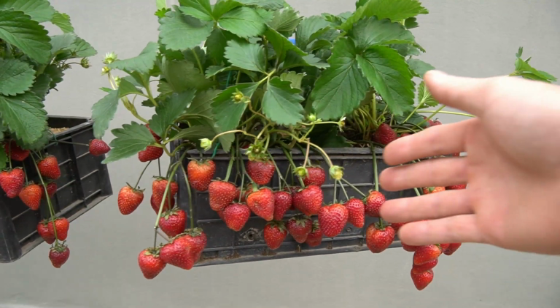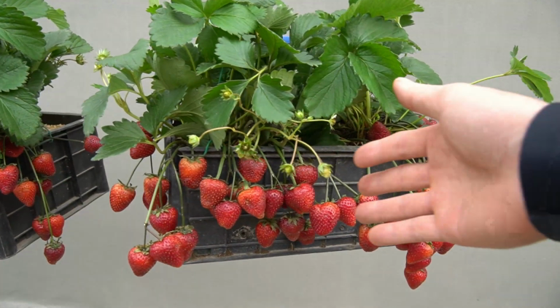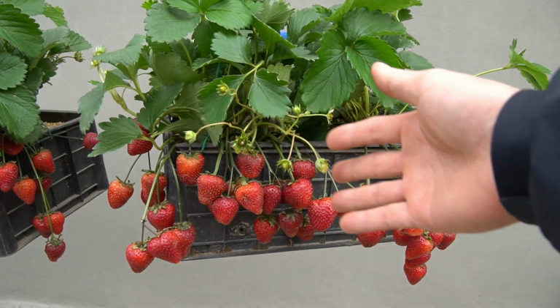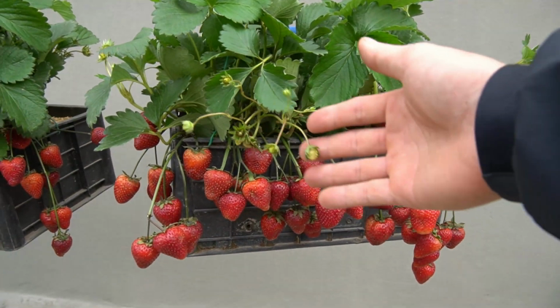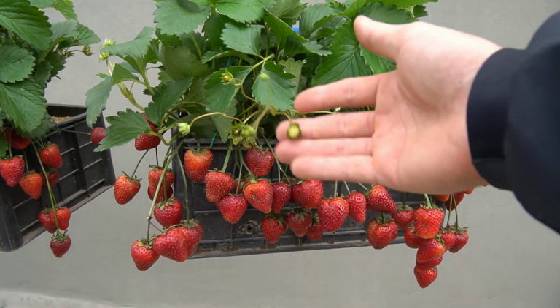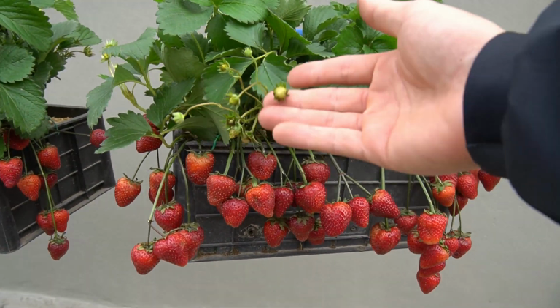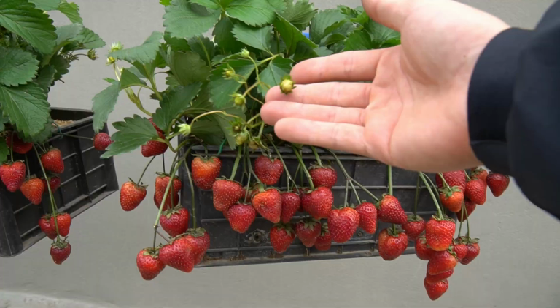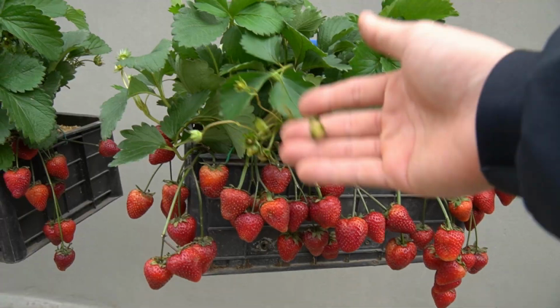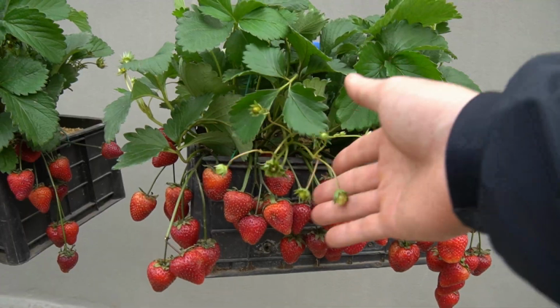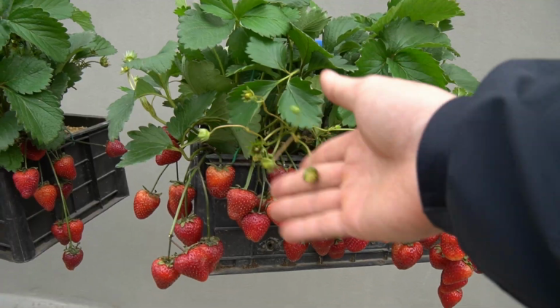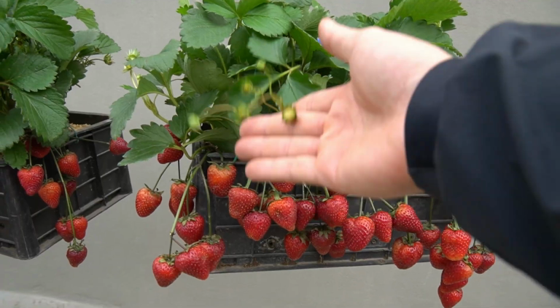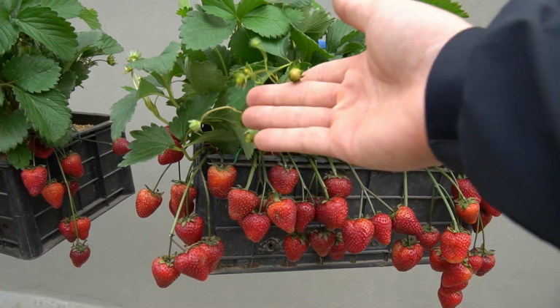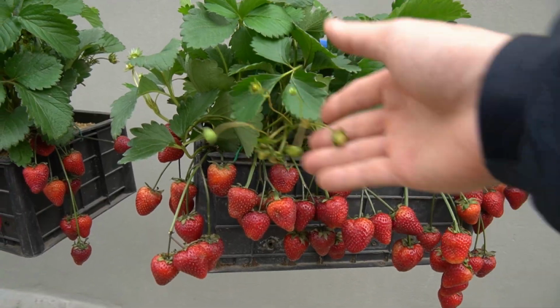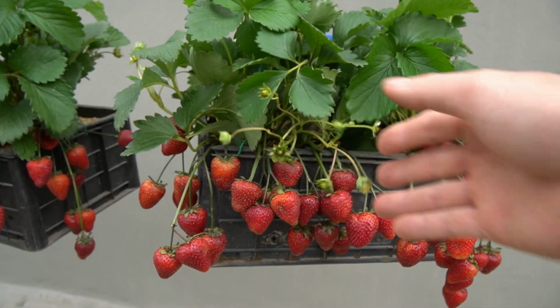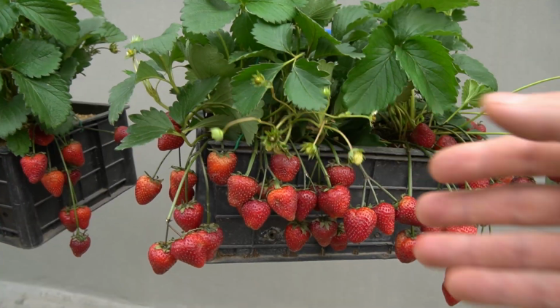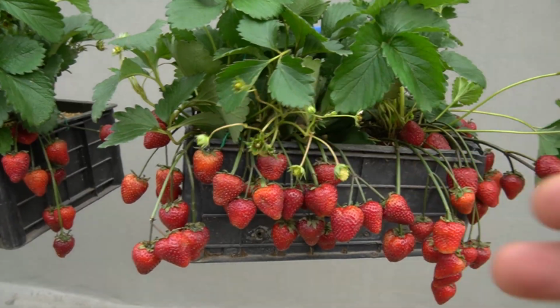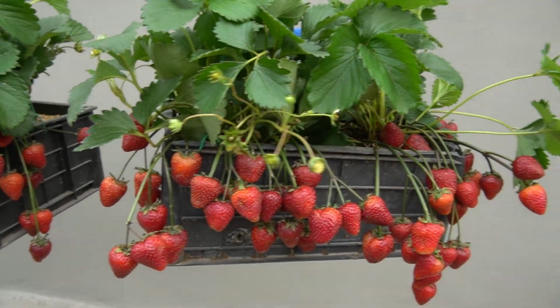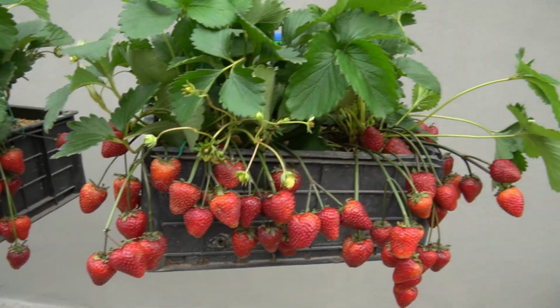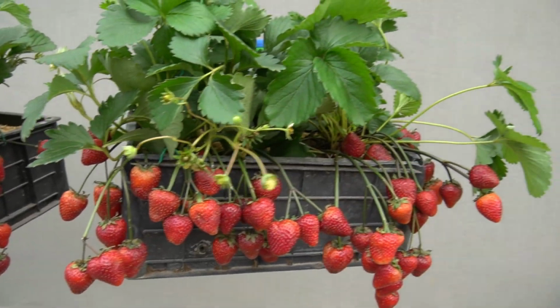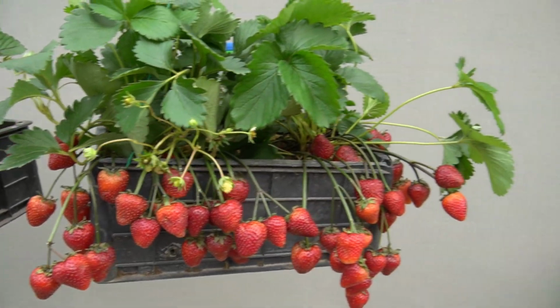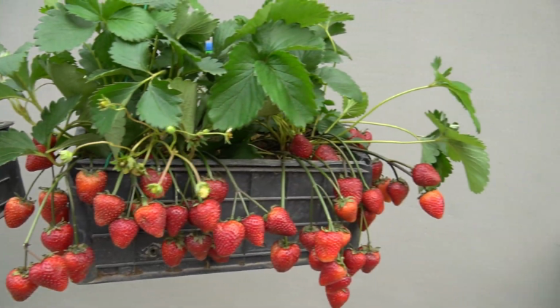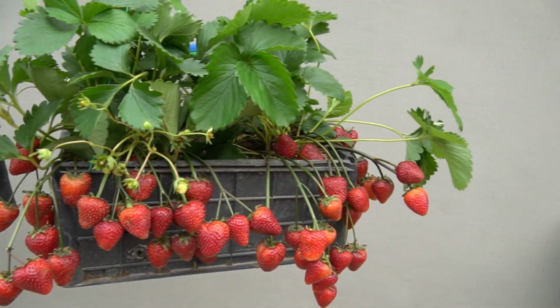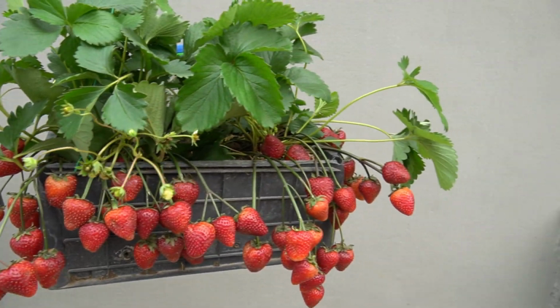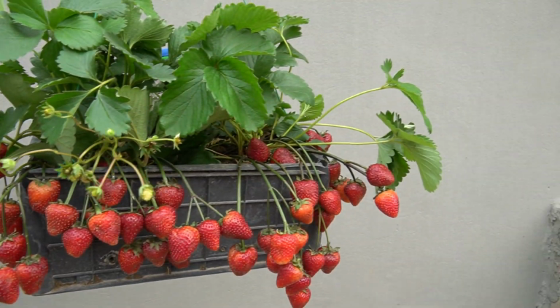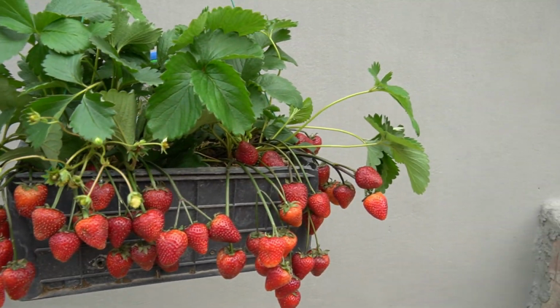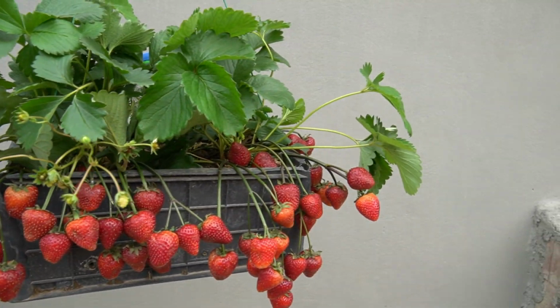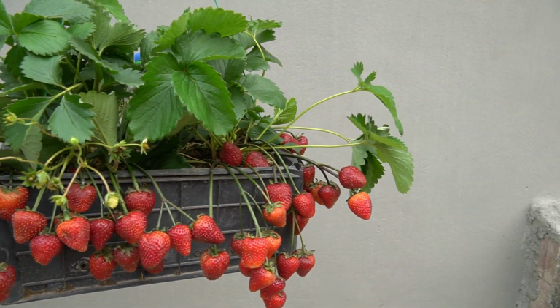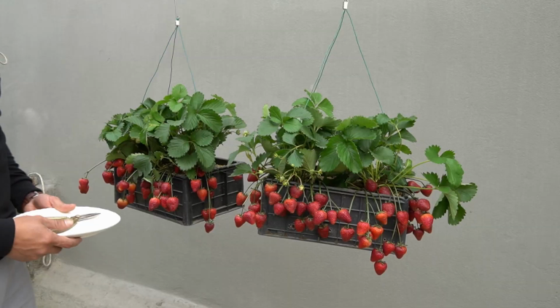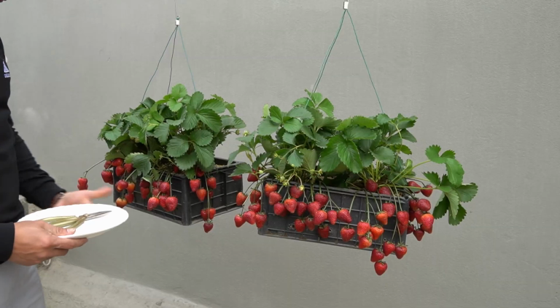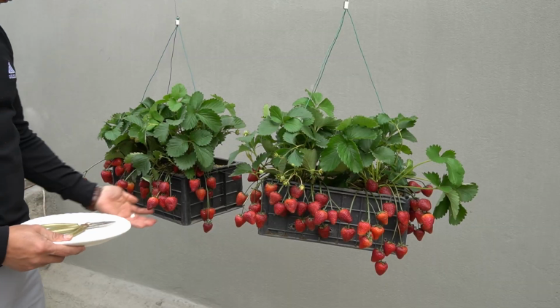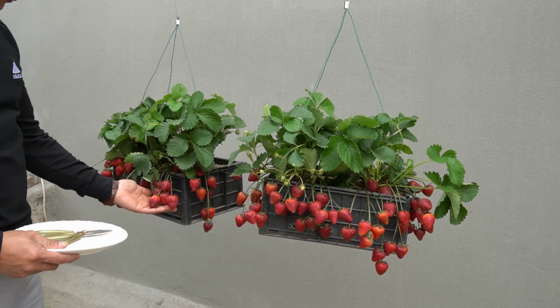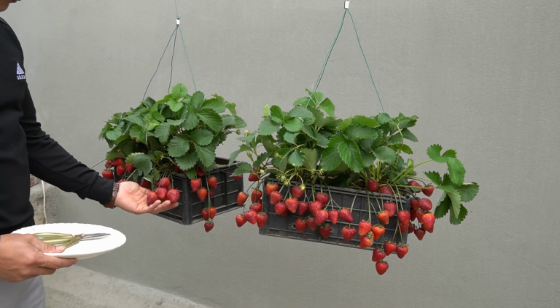Now I will pick and enjoy. I will invite everyone in the house to enjoy my first fruit.